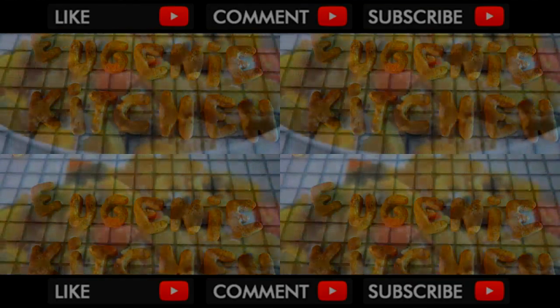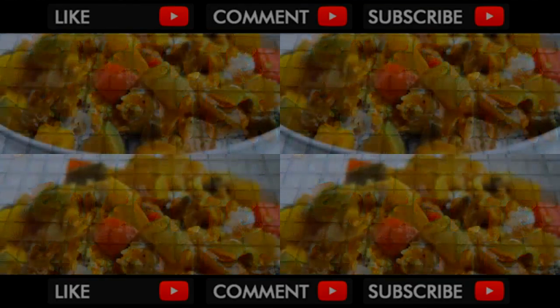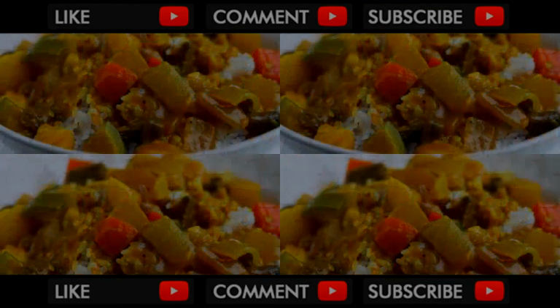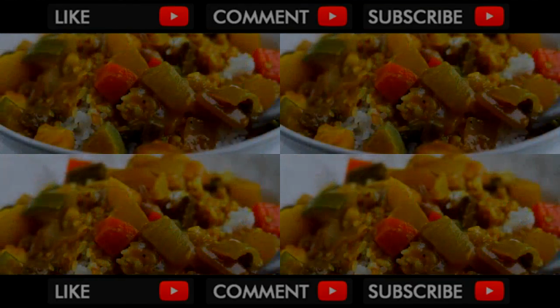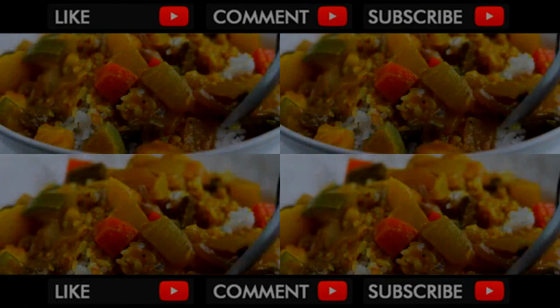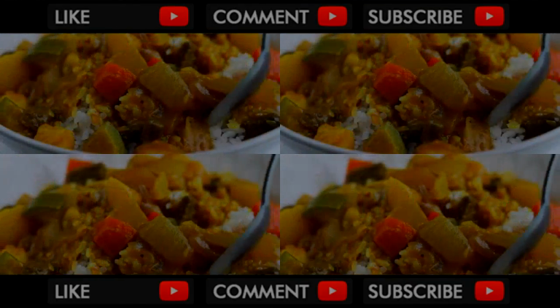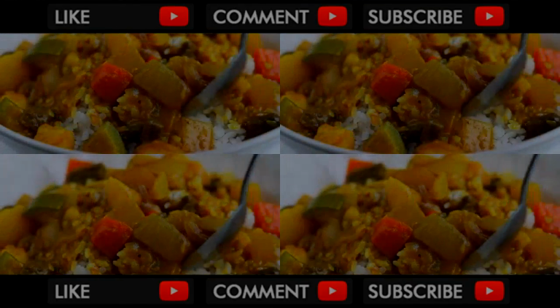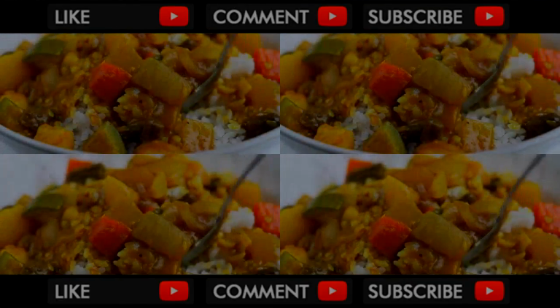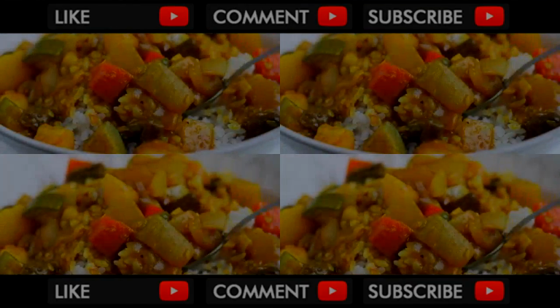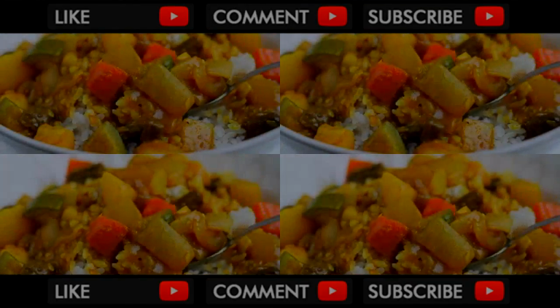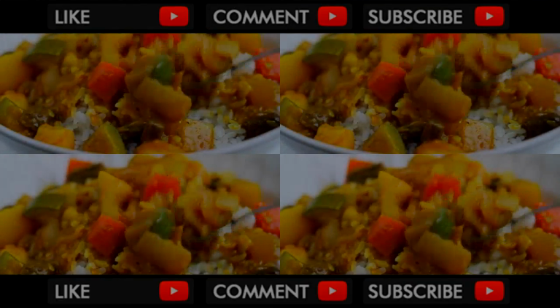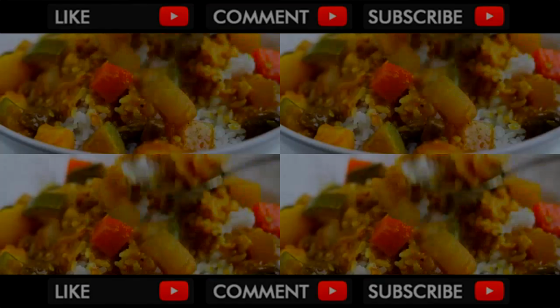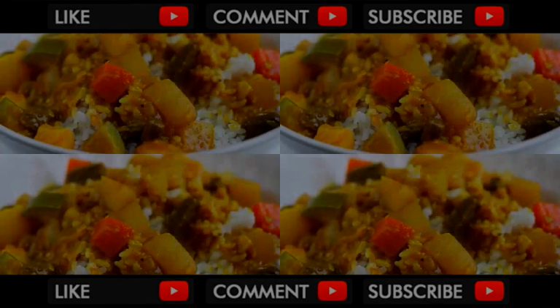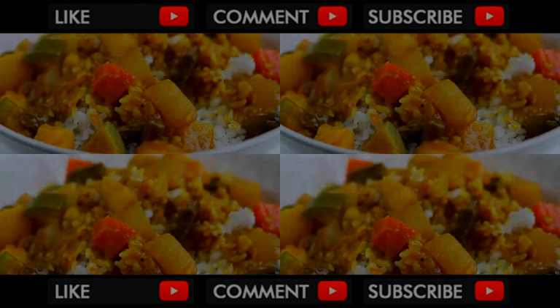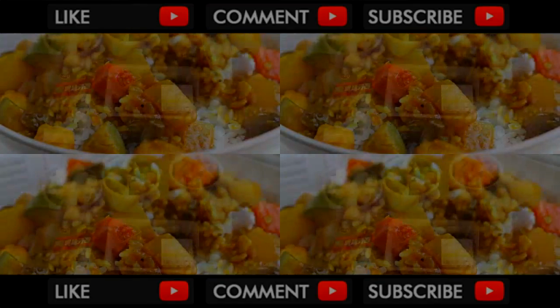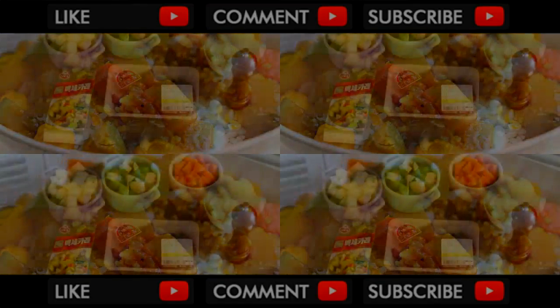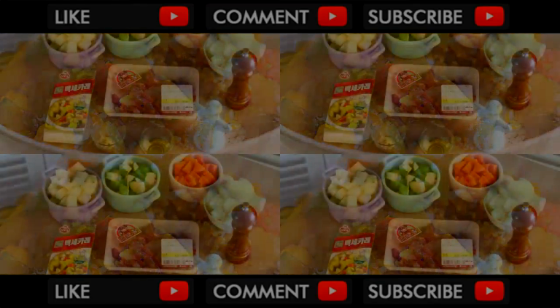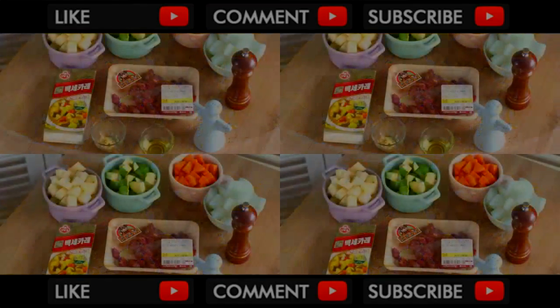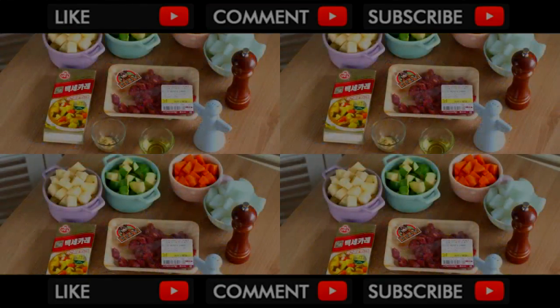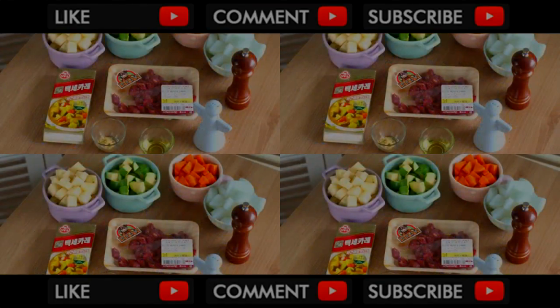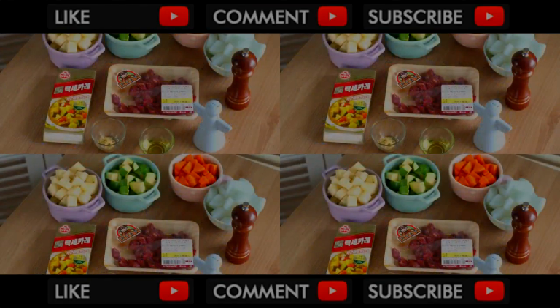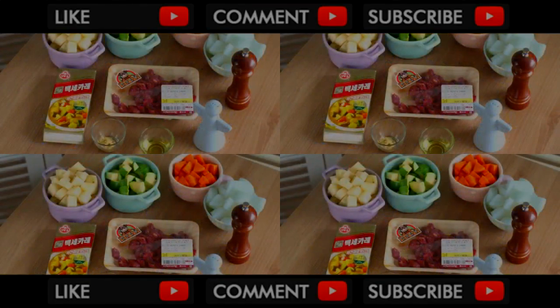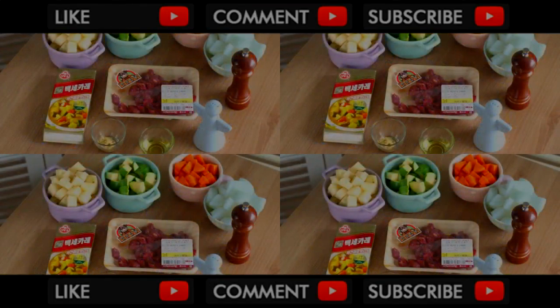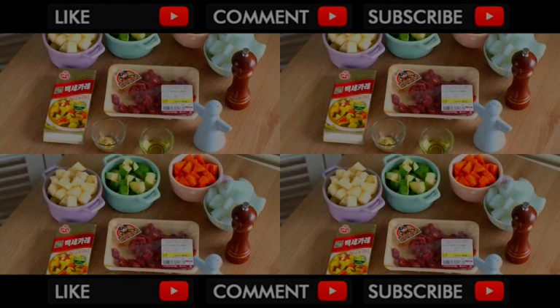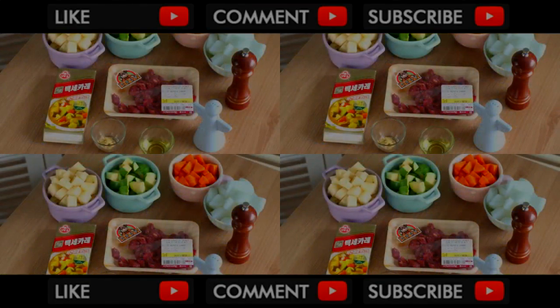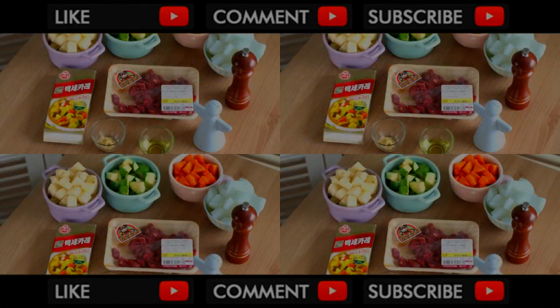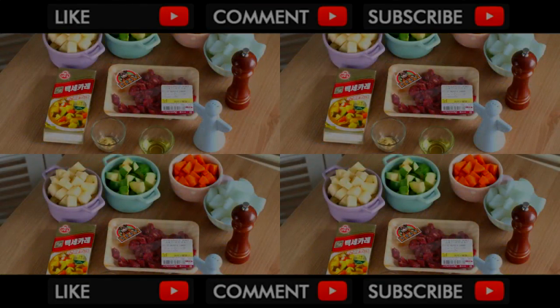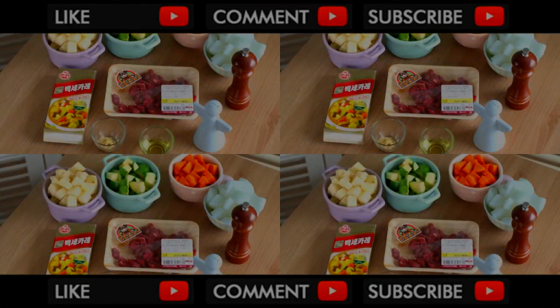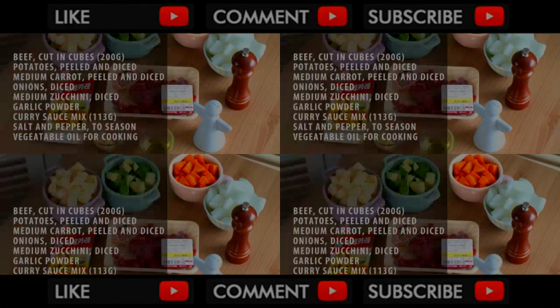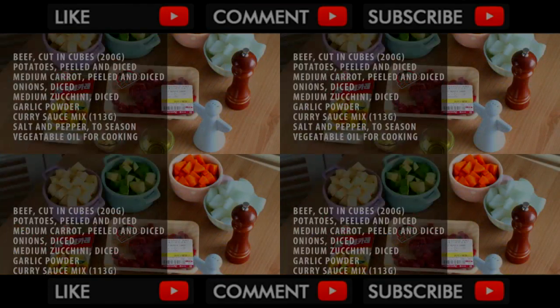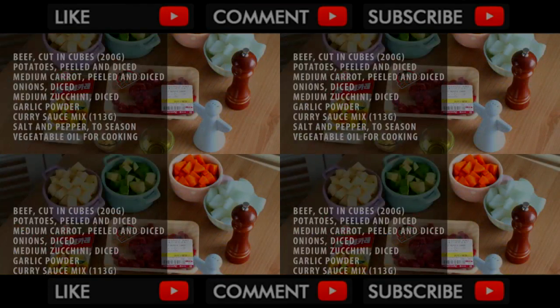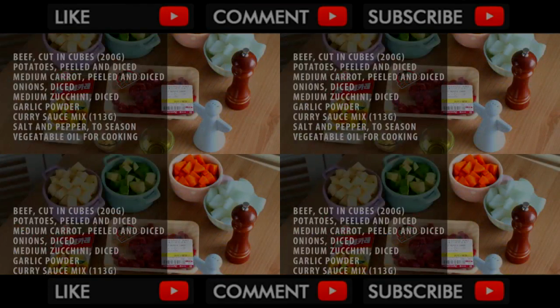For this recipe, you will need those ingredients. You can find the recipe at eugeniekitchen.com.